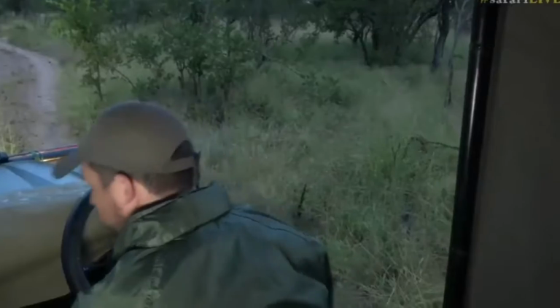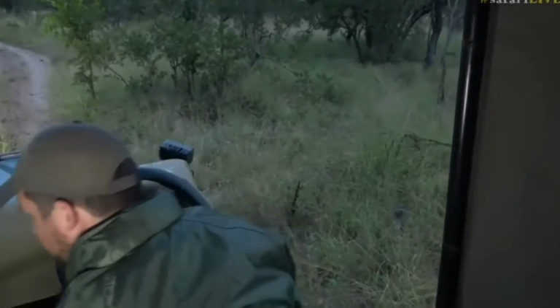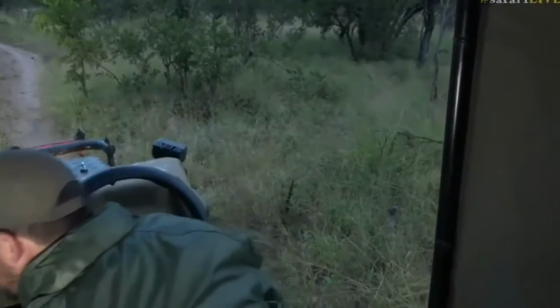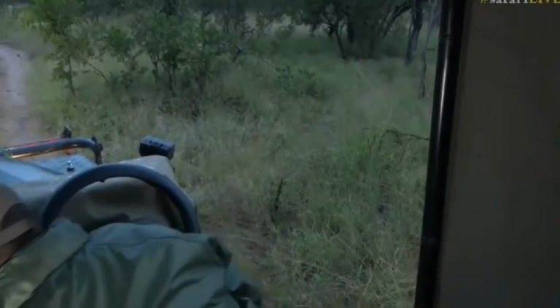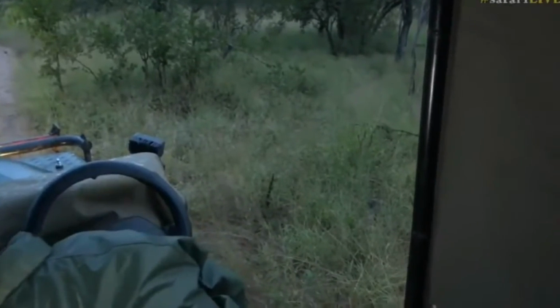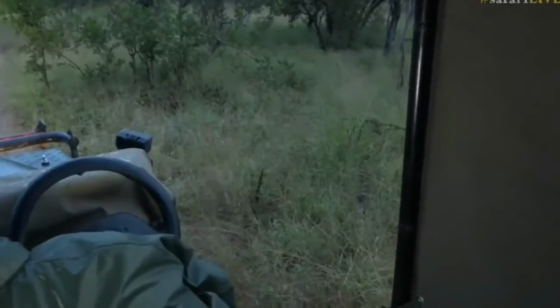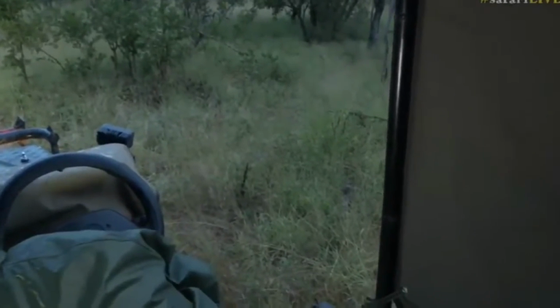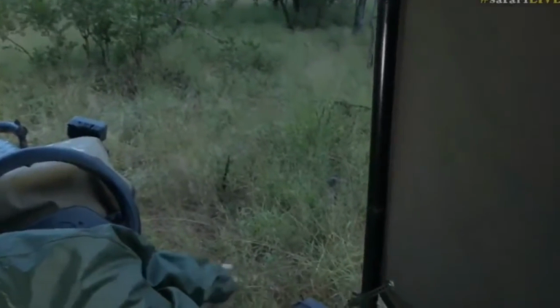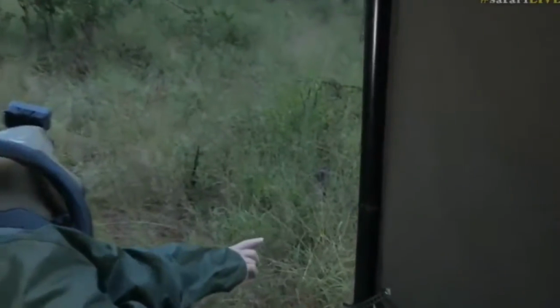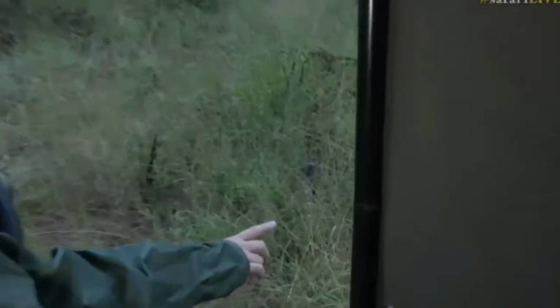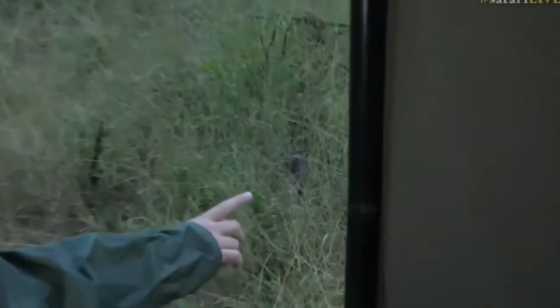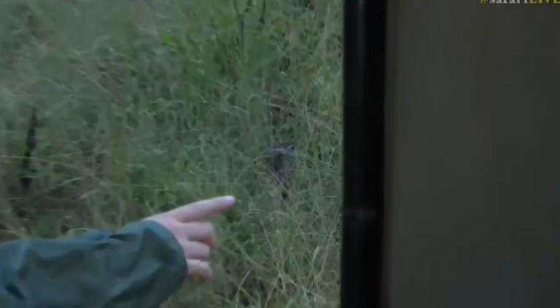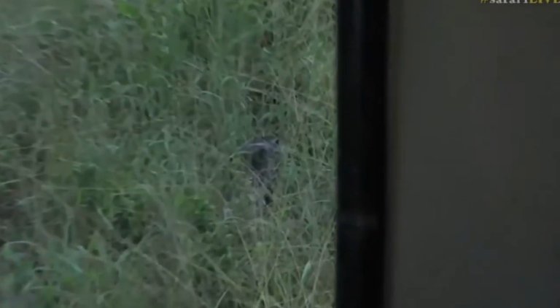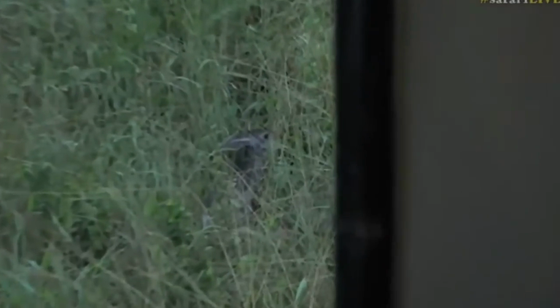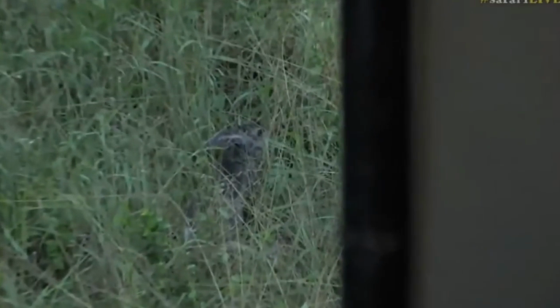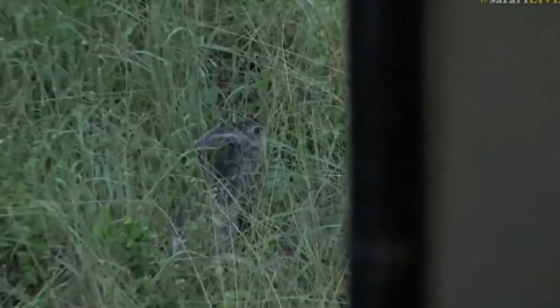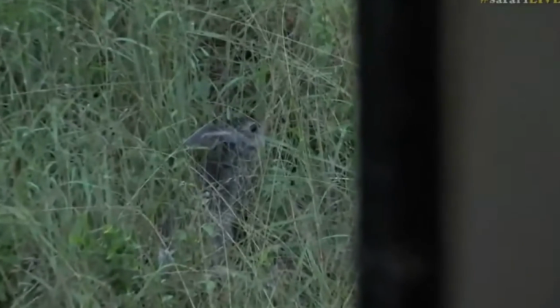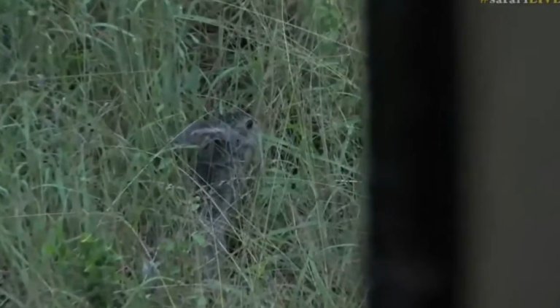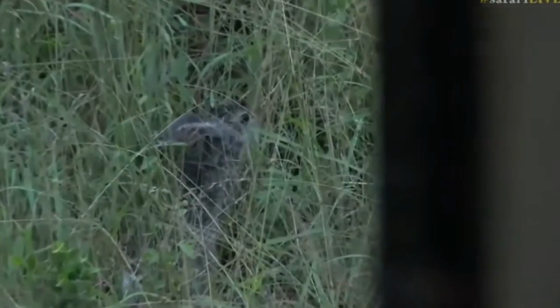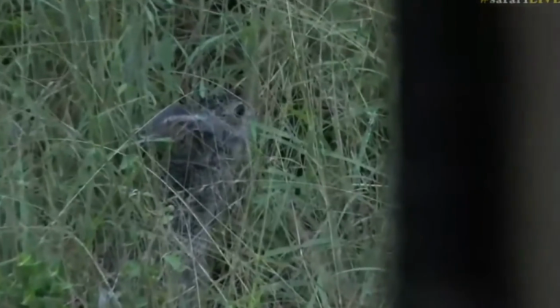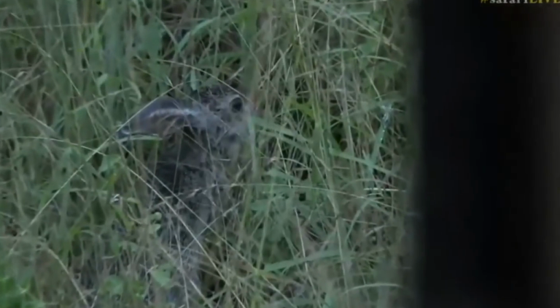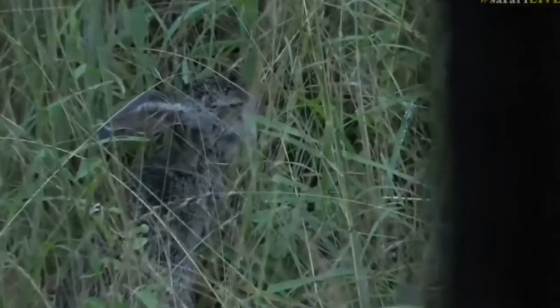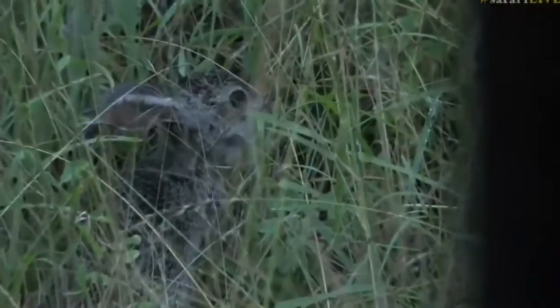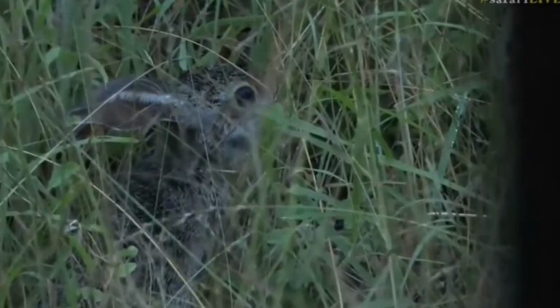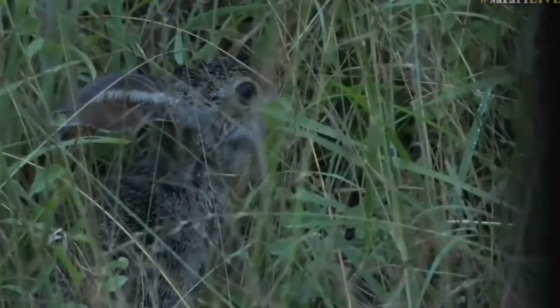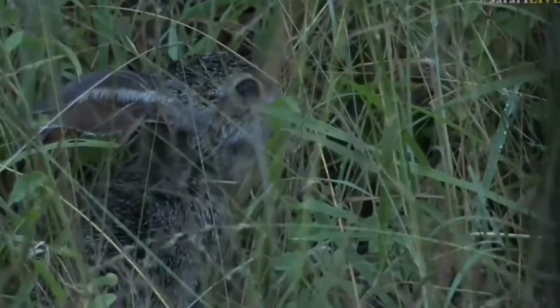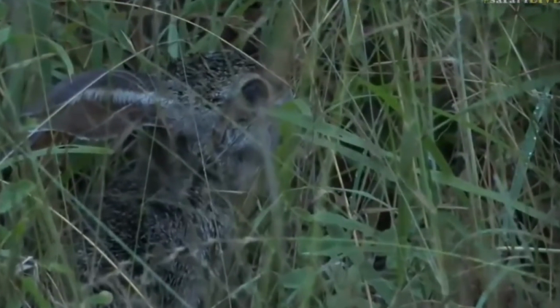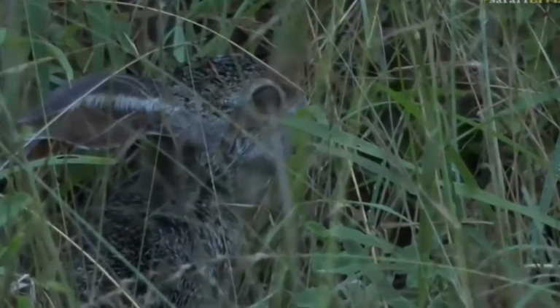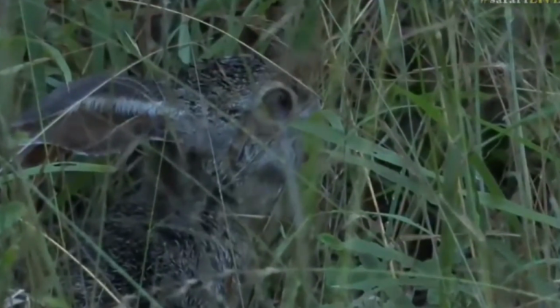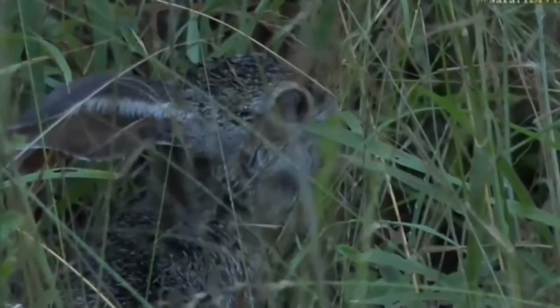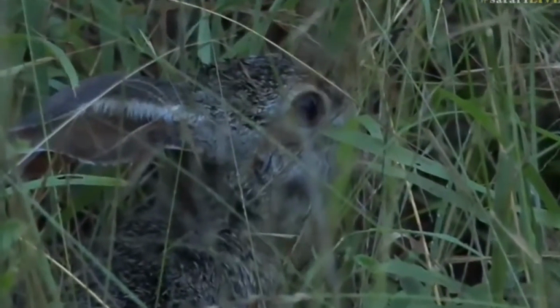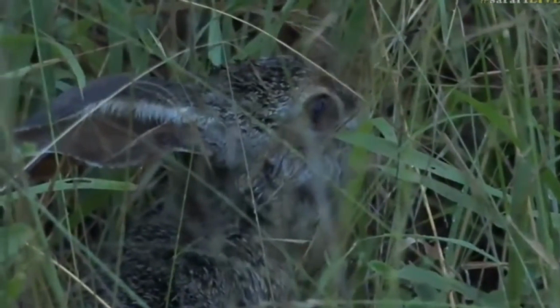Chandra, if I get out the way, can you see it just there? There it is. Sorry about the bar, everybody, but we've got our rain covers on, and there's our little scrub here.